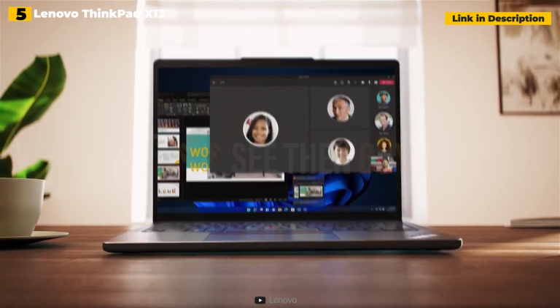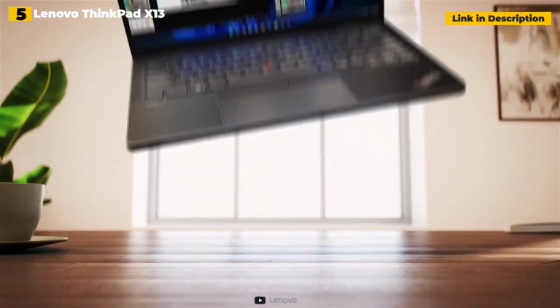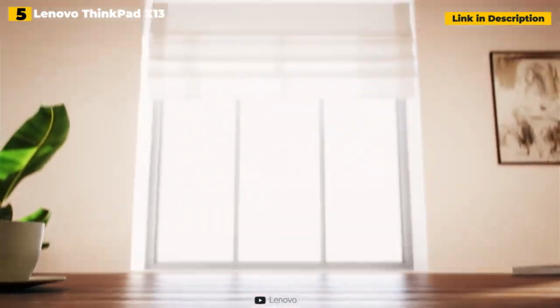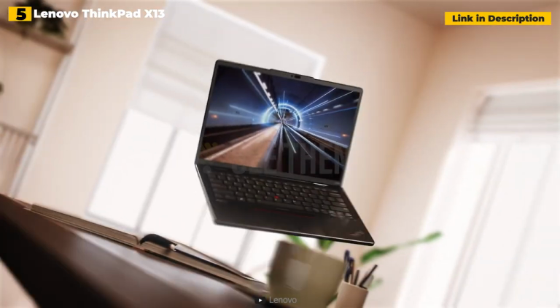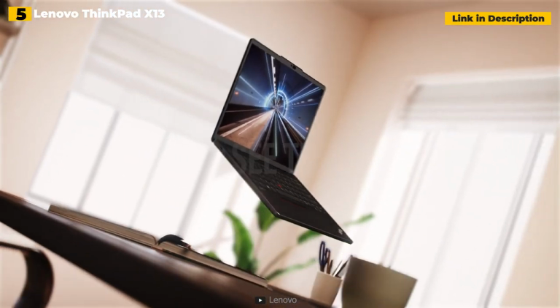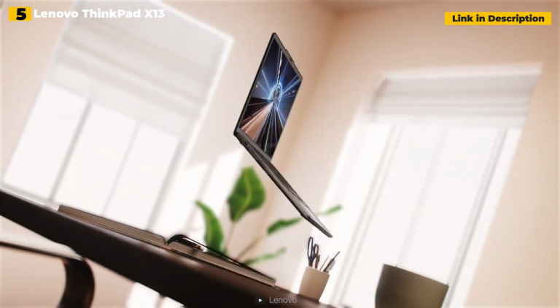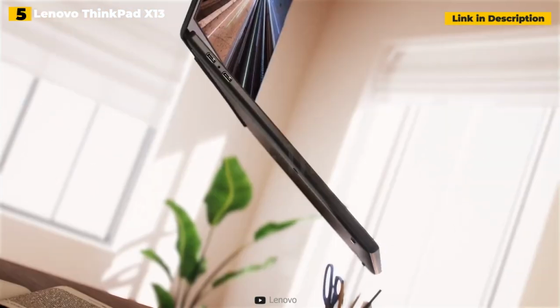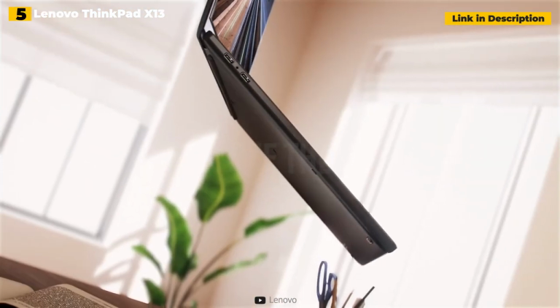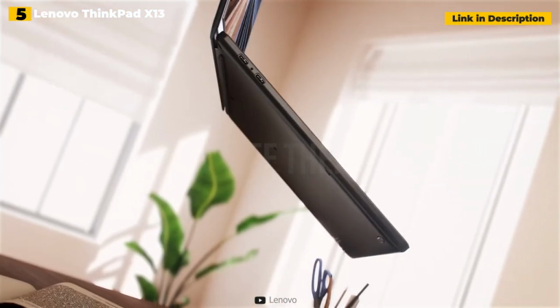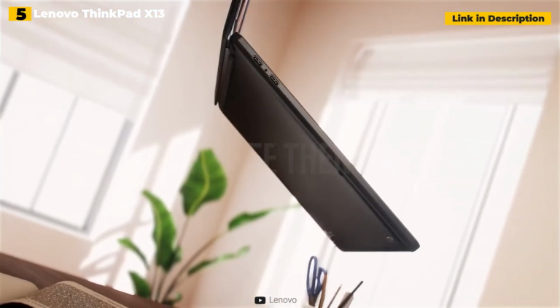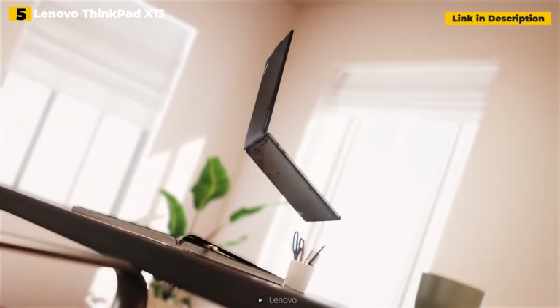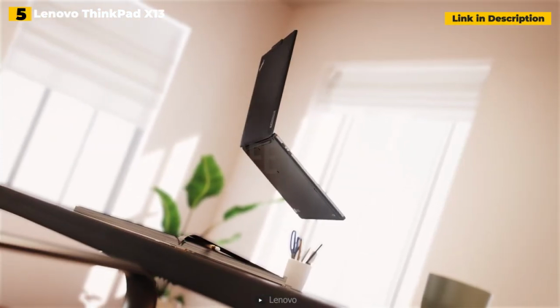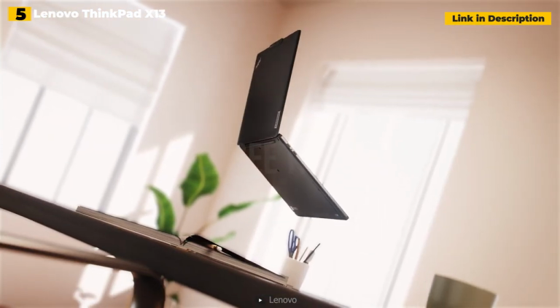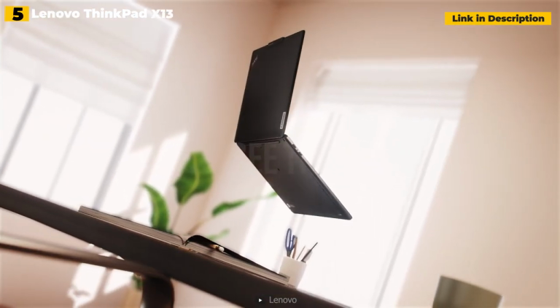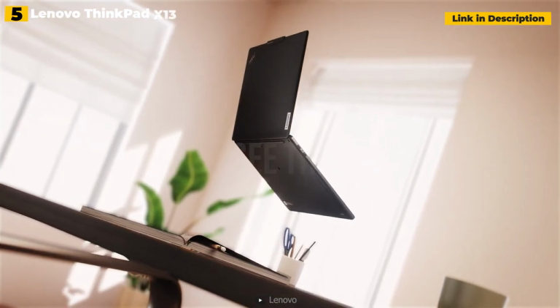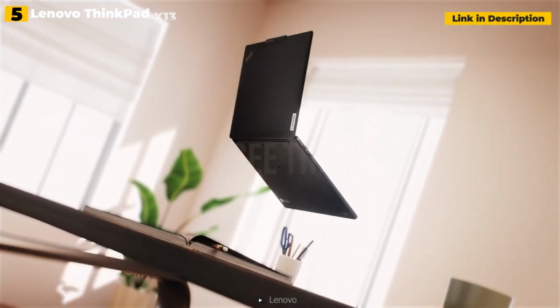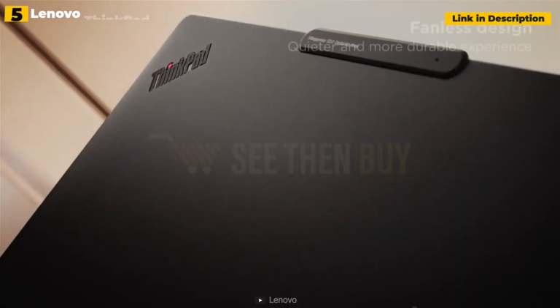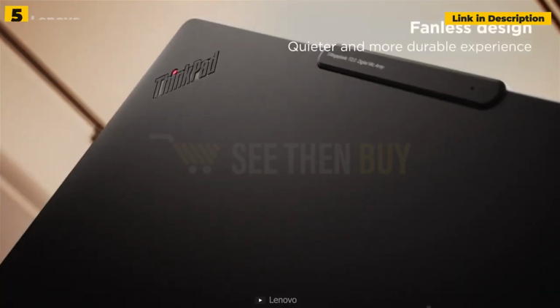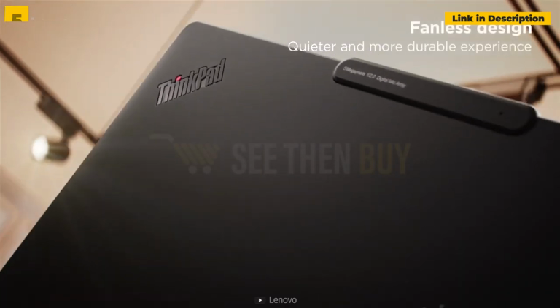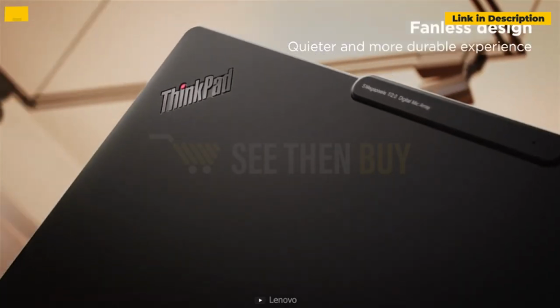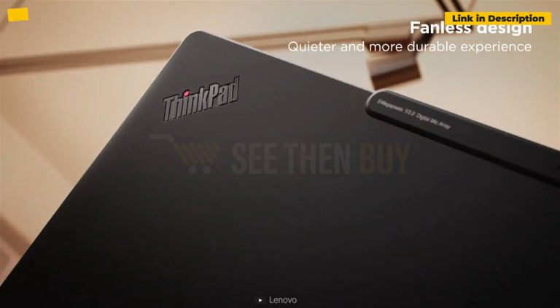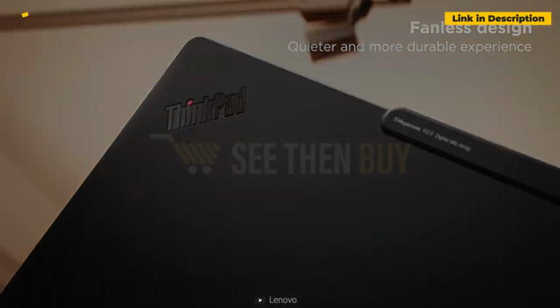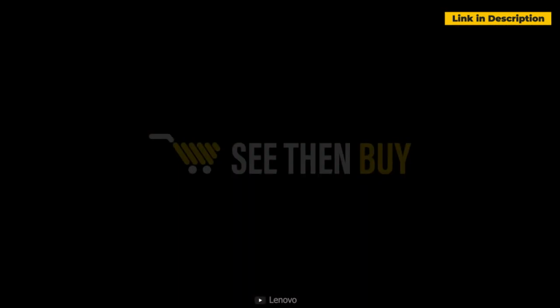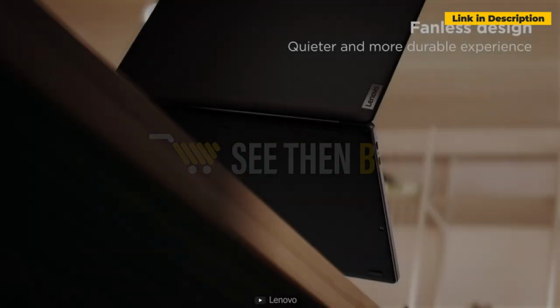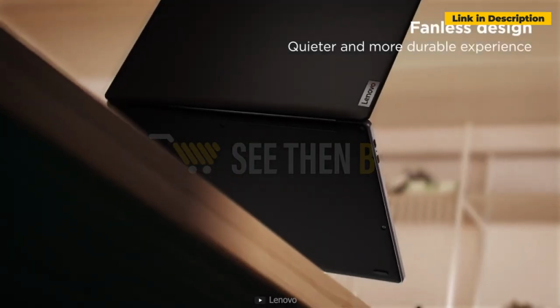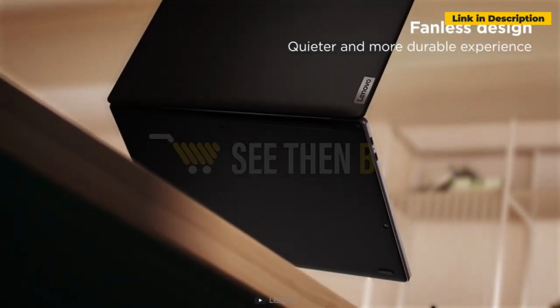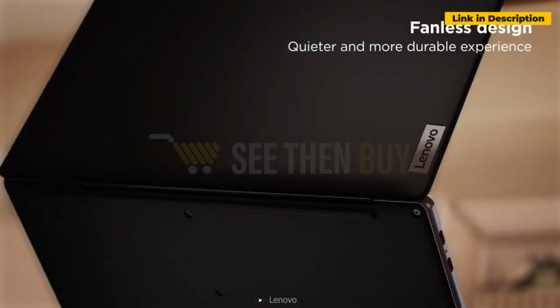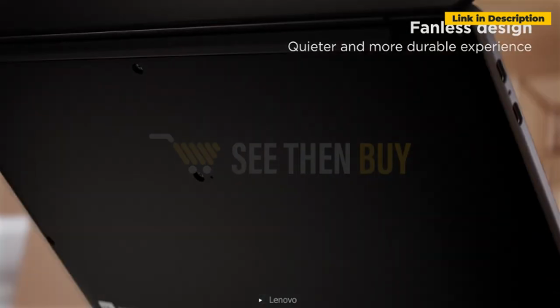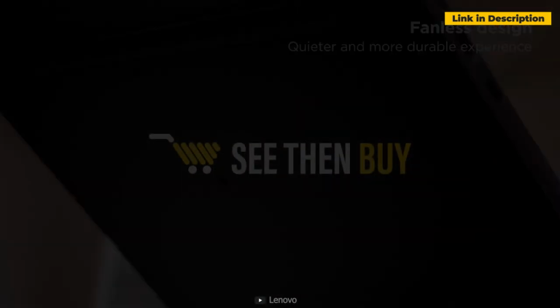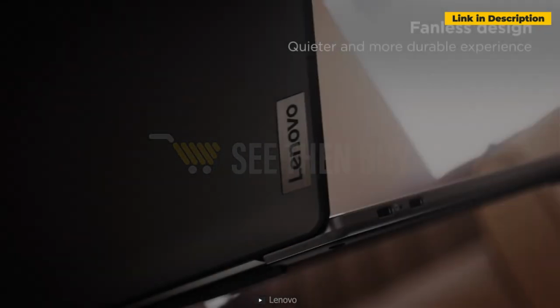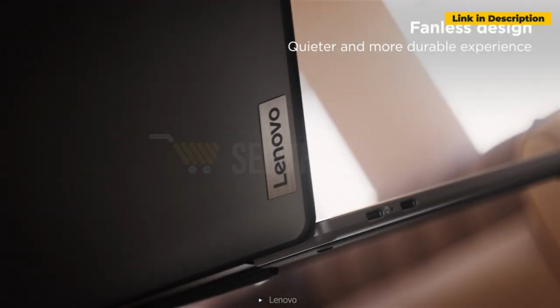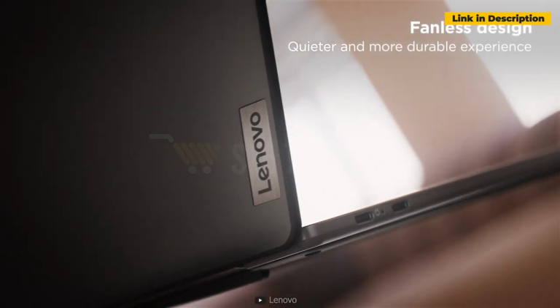If you can afford it, the ThinkPad X1 Carbon remains the greatest Lenovo laptop, but the ThinkPad X13 is an outstanding low-cost option.